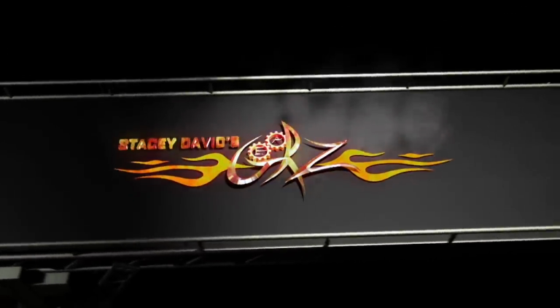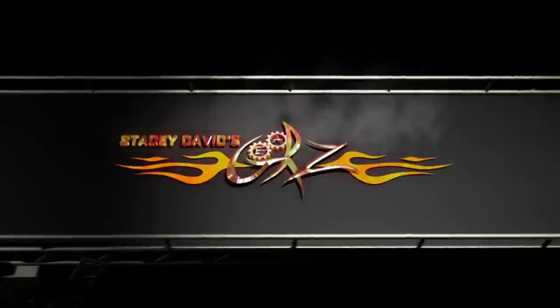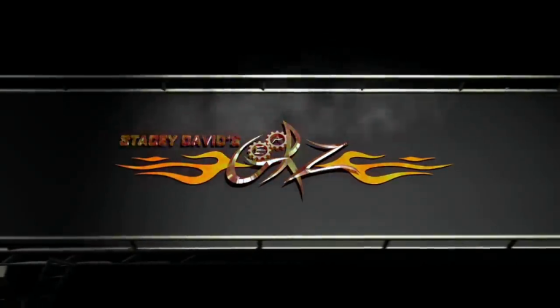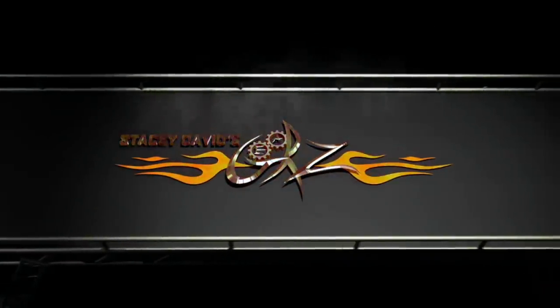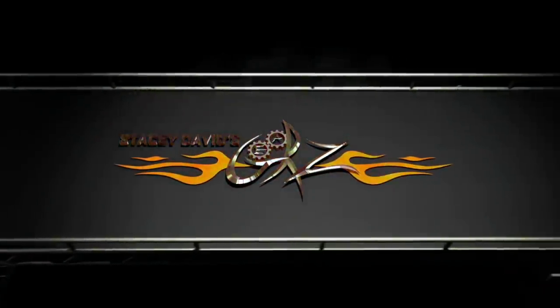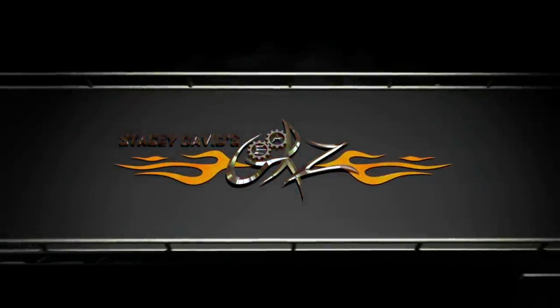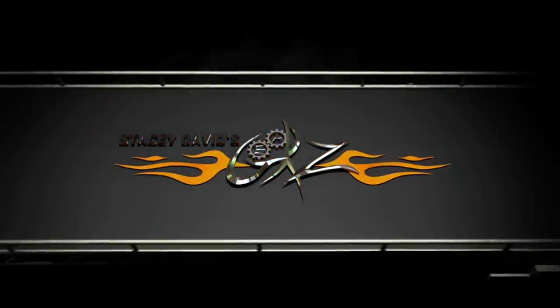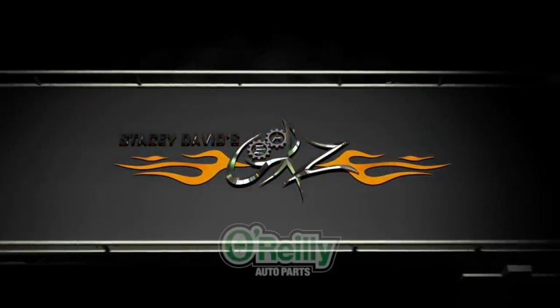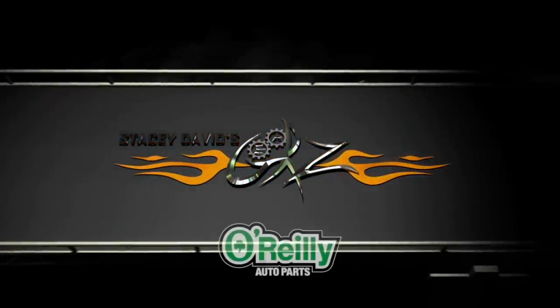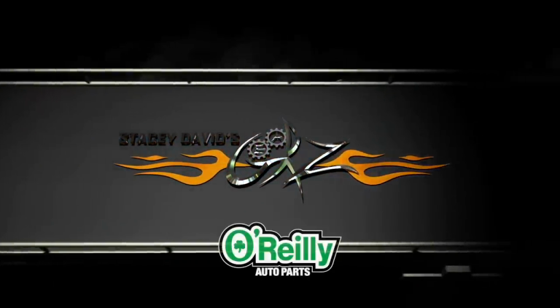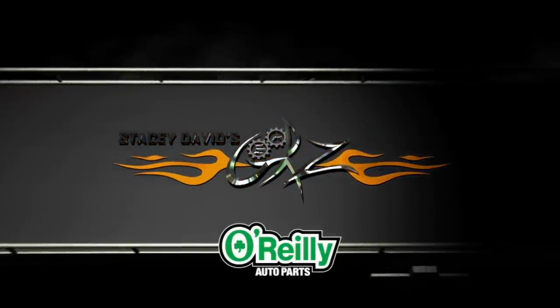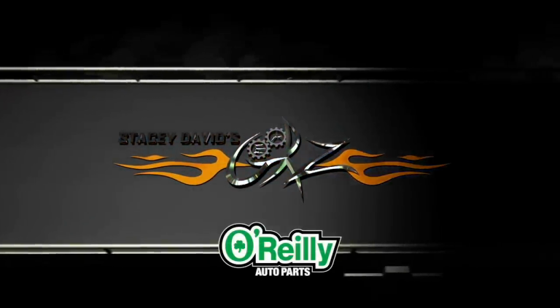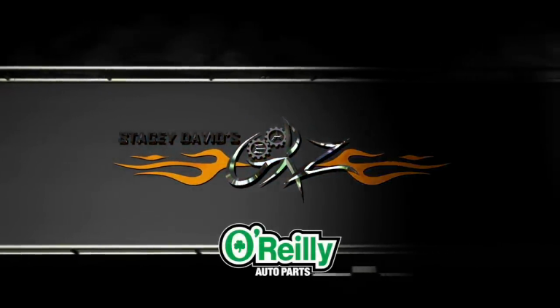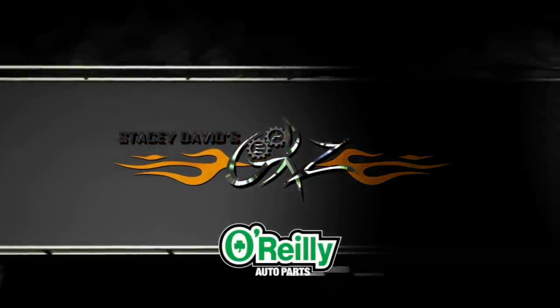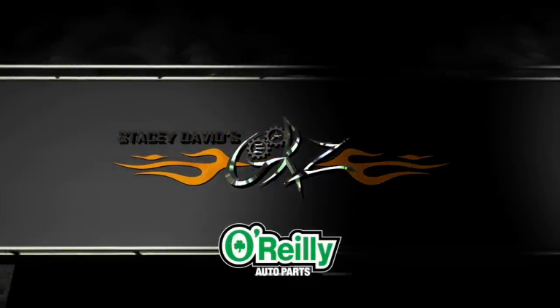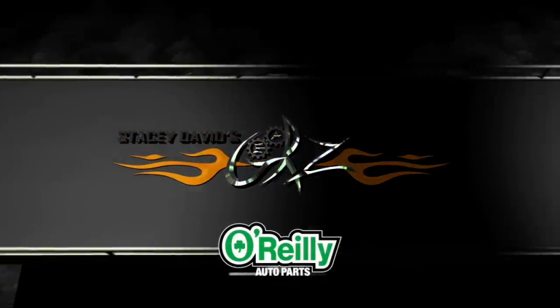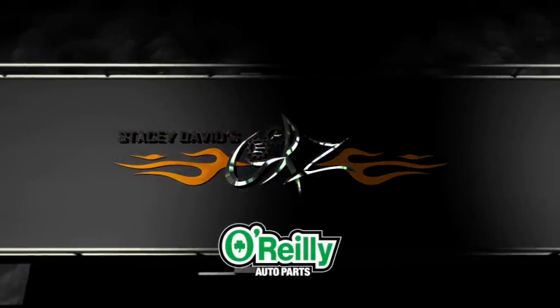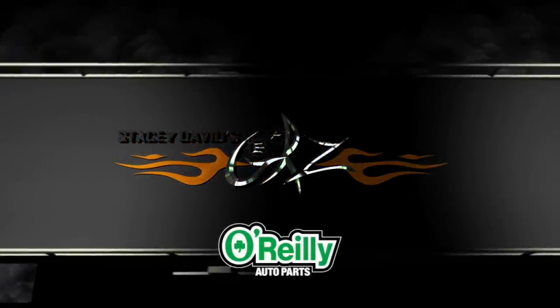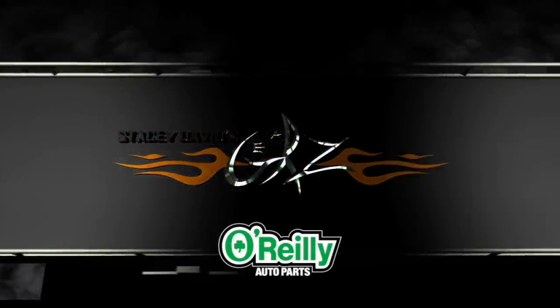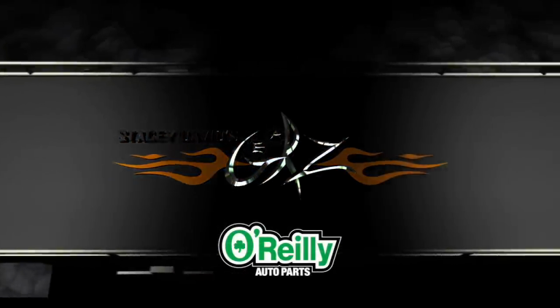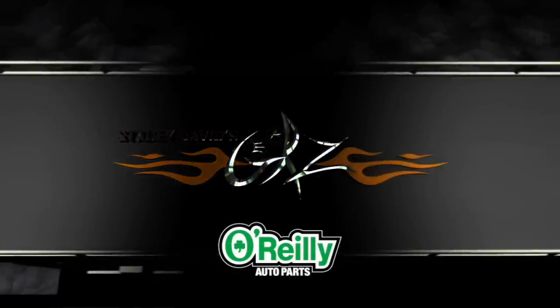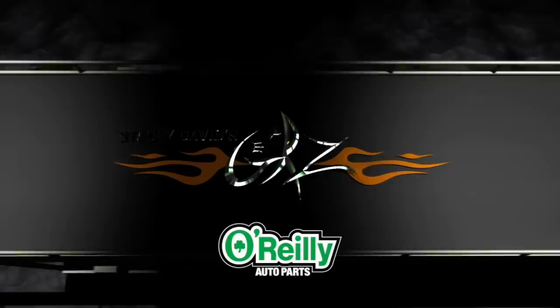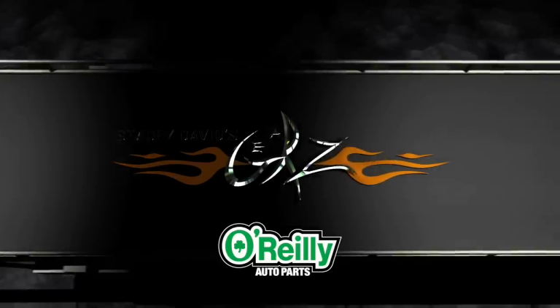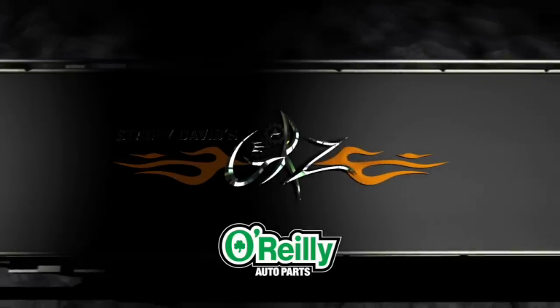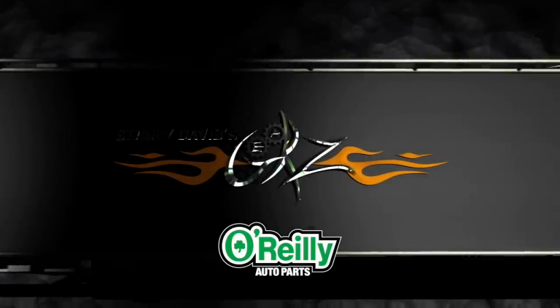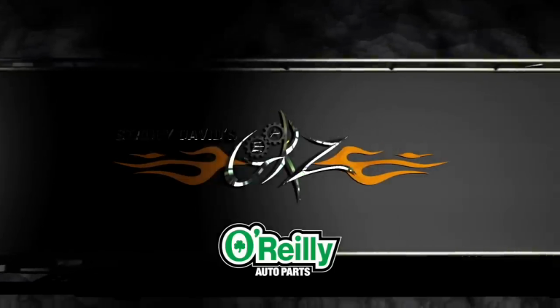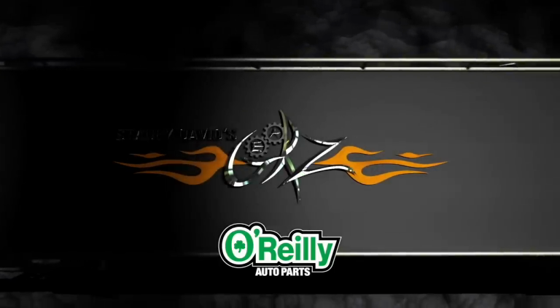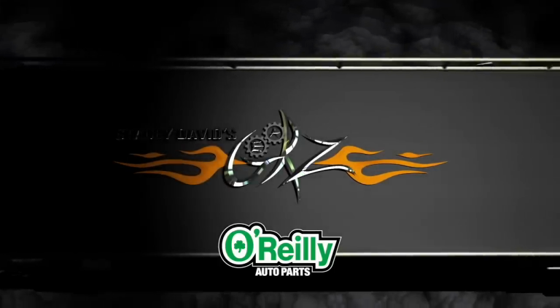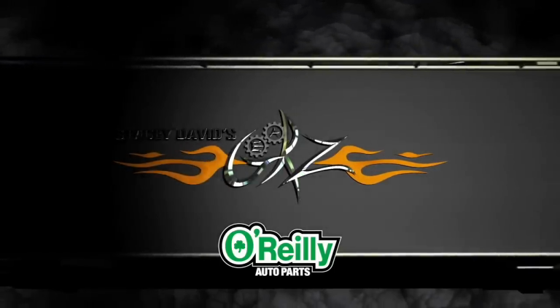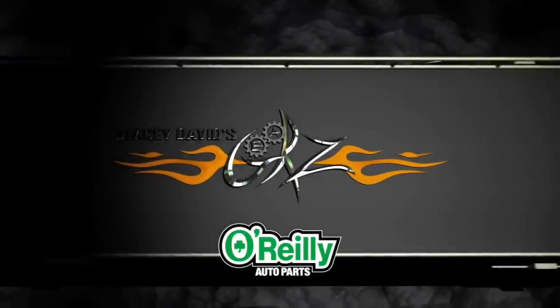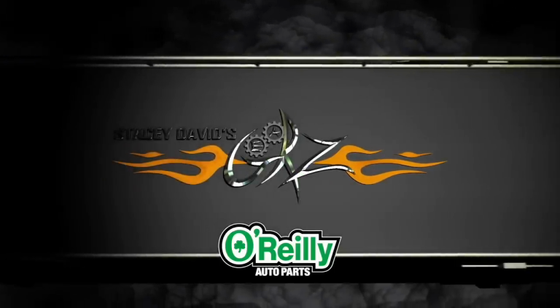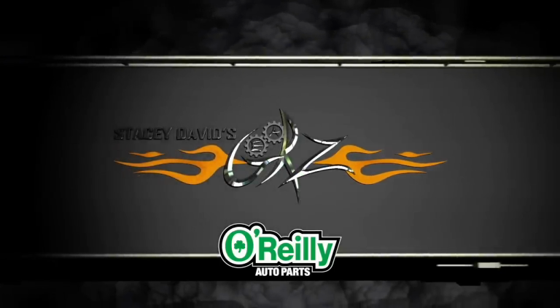You're watching Gears, brought to you by O'Reilly Auto Parts. Better parts, better prices, every day.